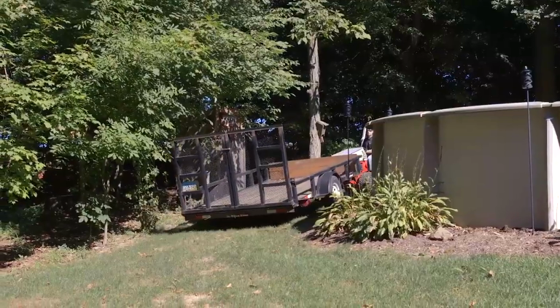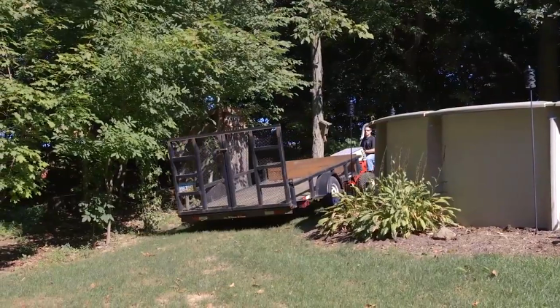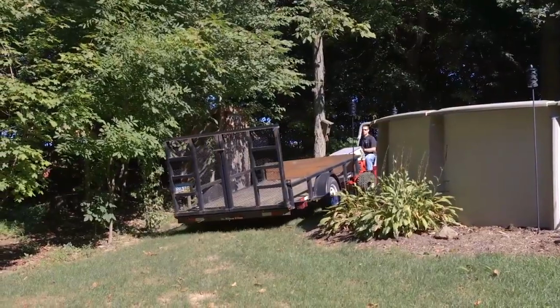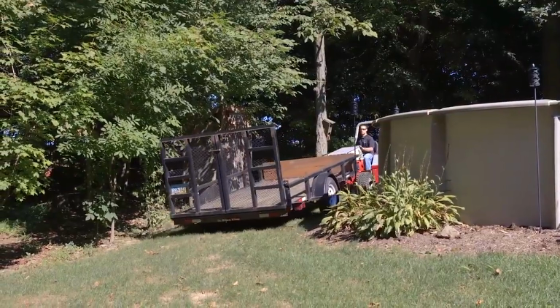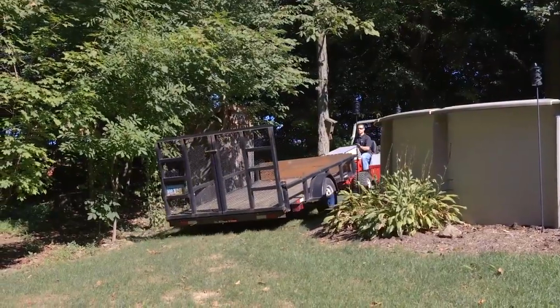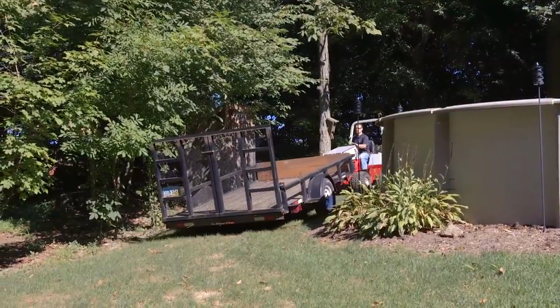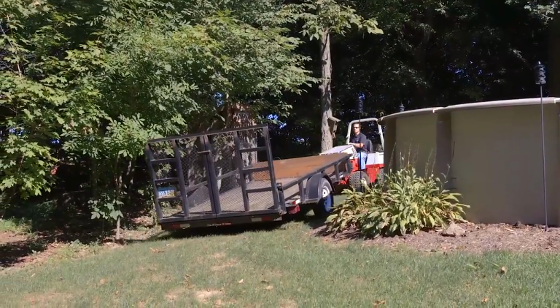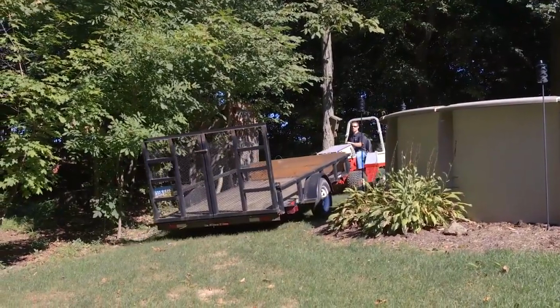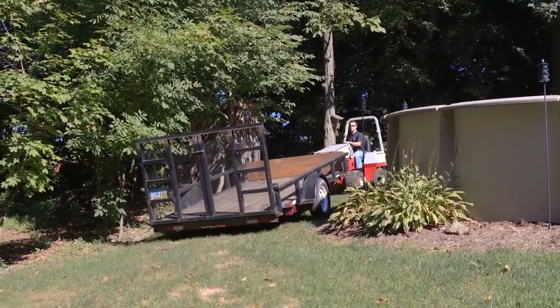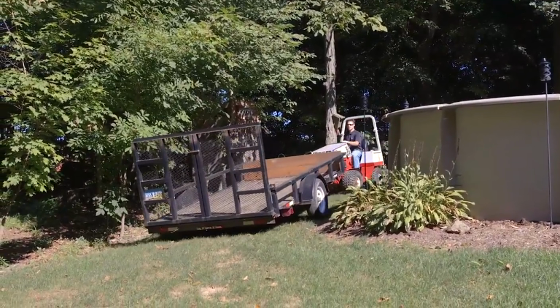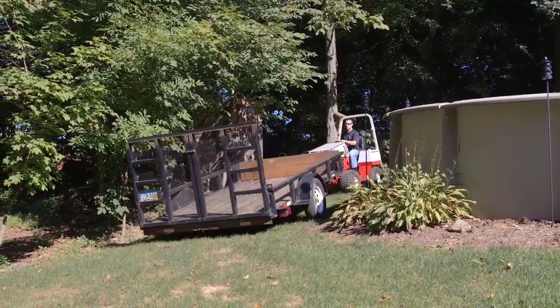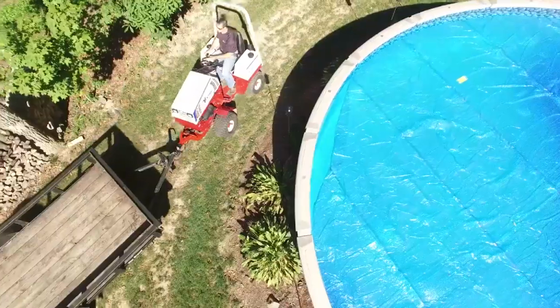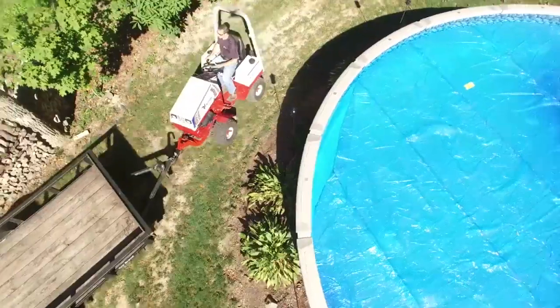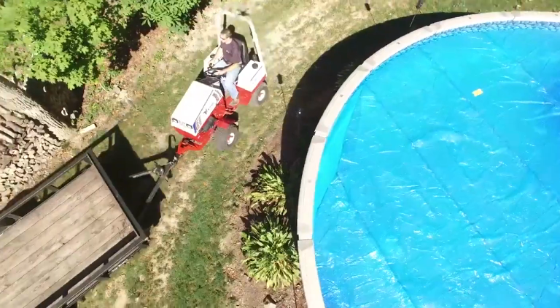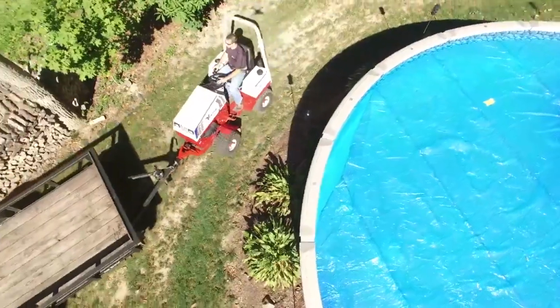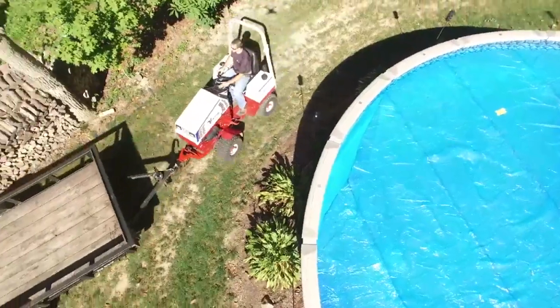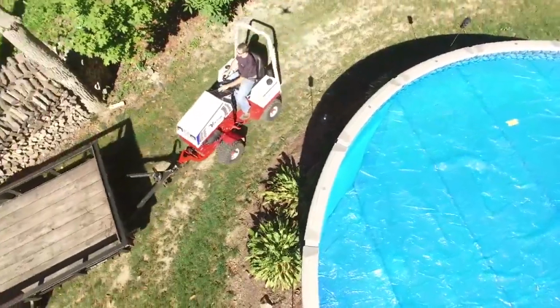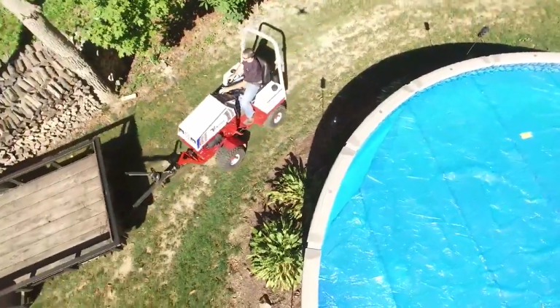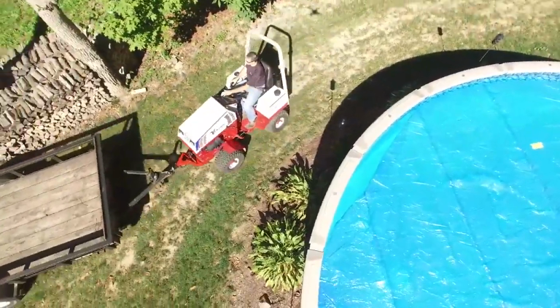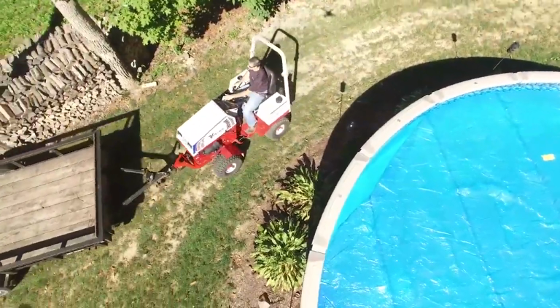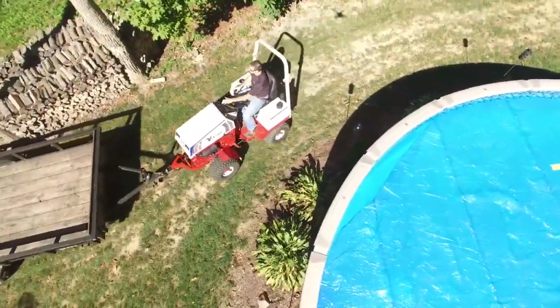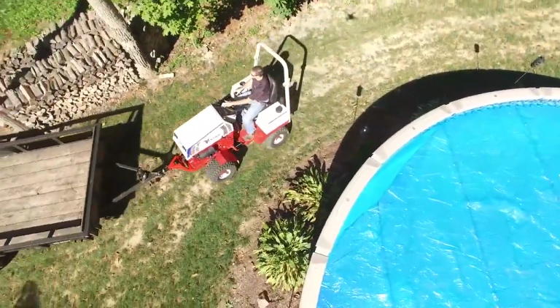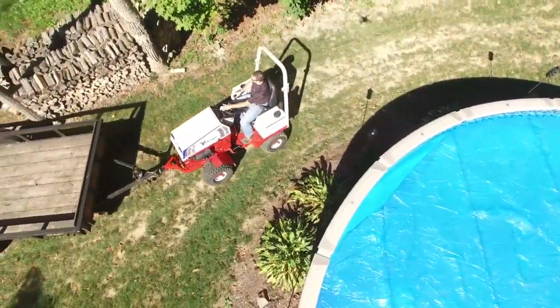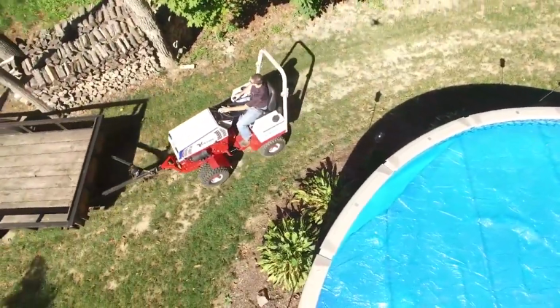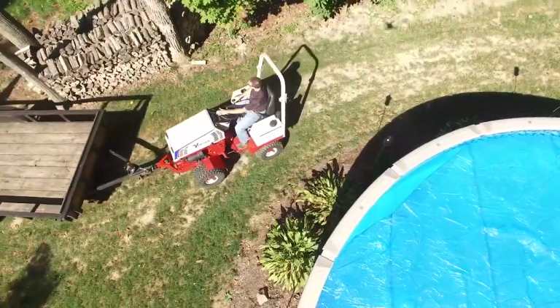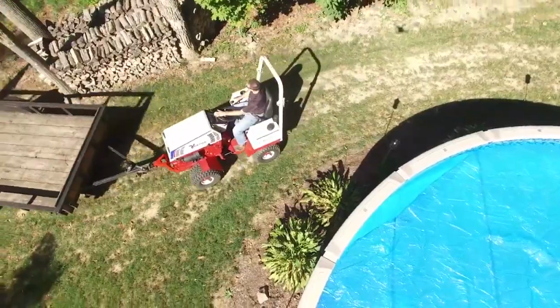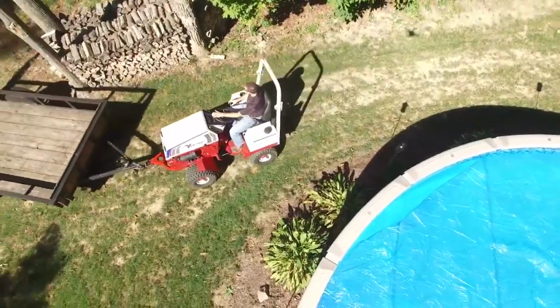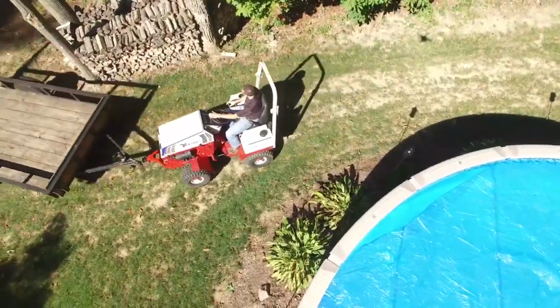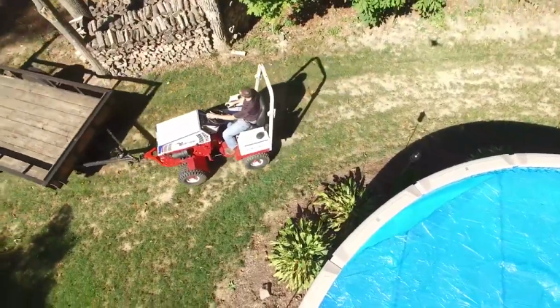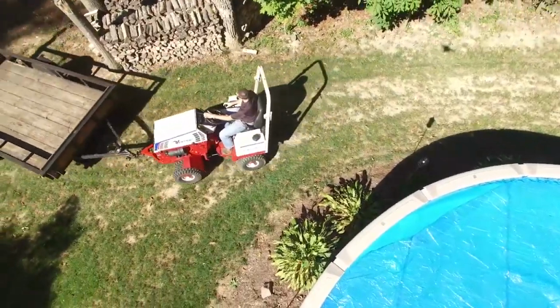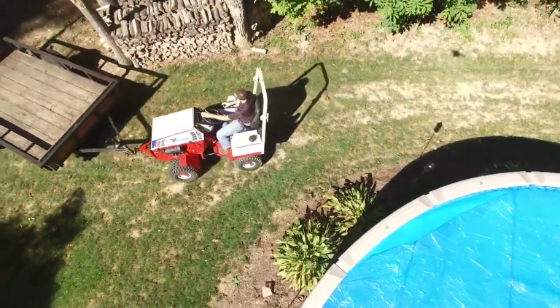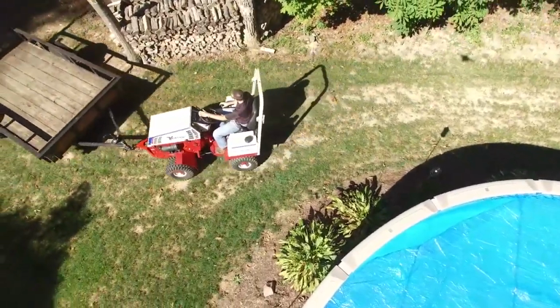With the trailer mover attached to a Ventrac, you can park the trailer in places where you'd never even dream of taking your pickup truck.